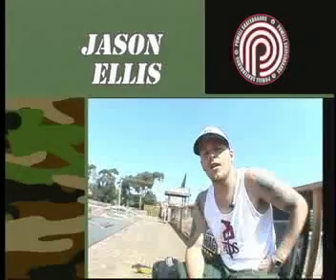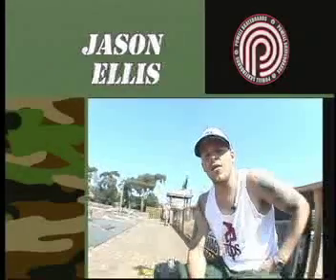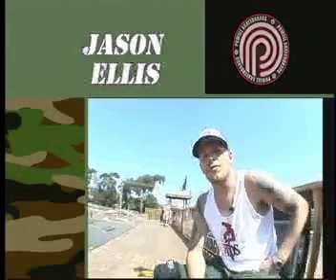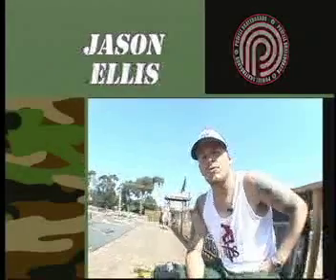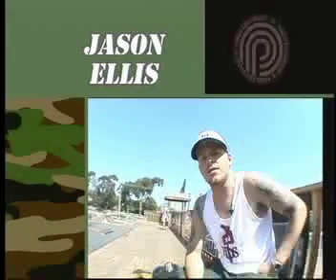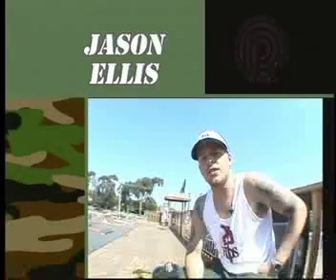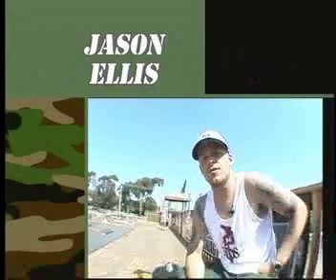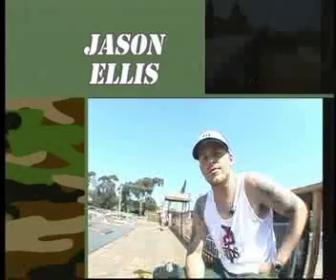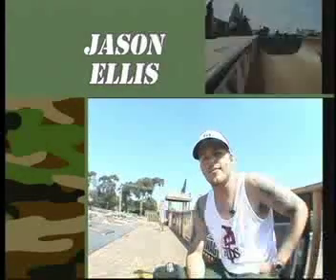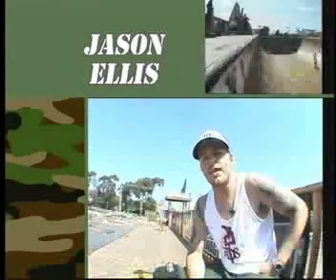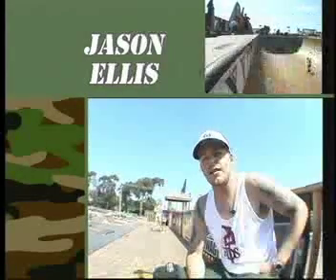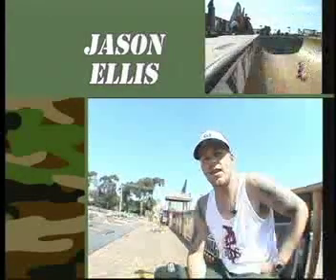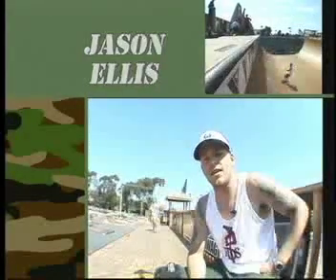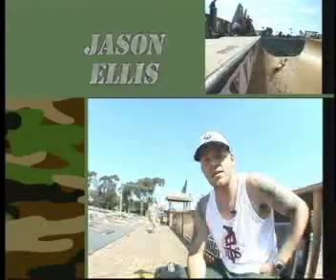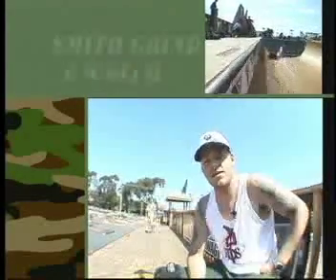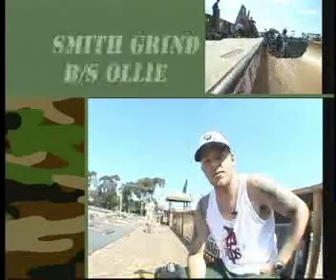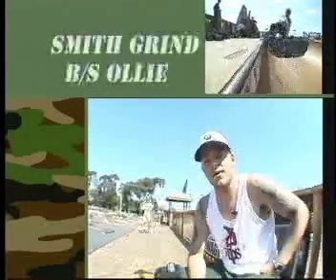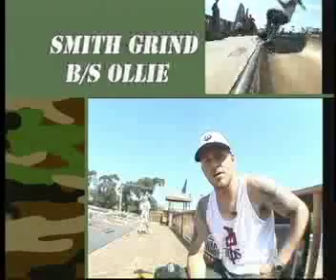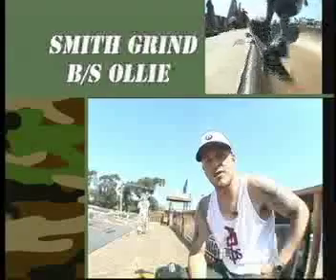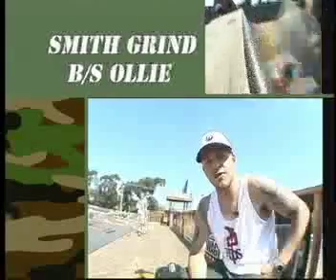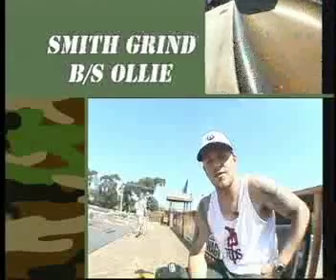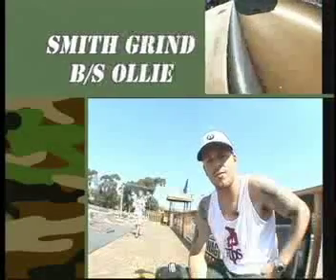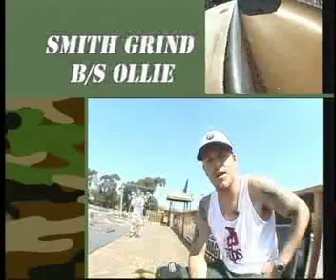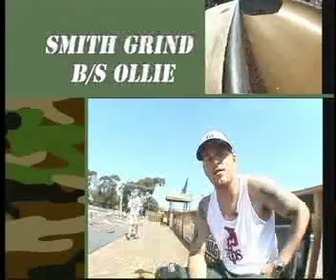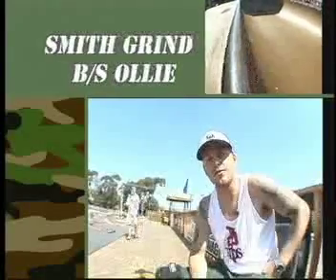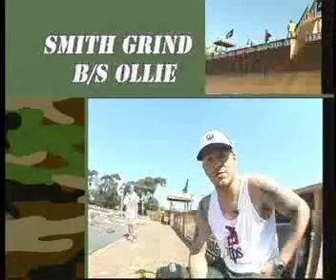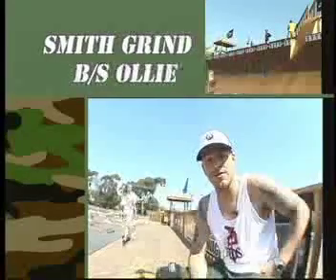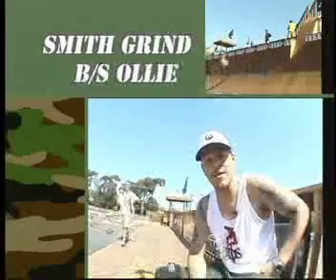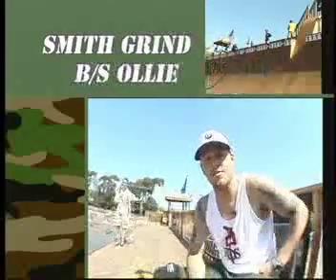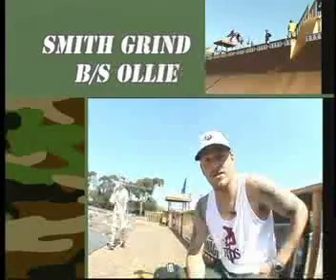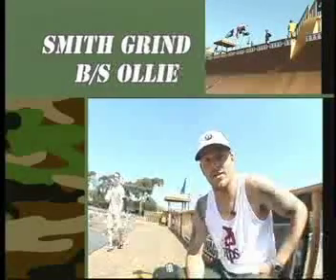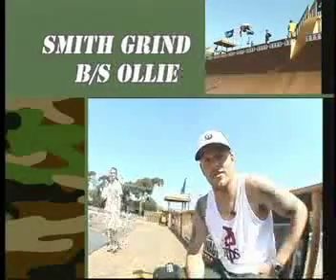Hello, I'm Jason Ellis and today I'm going to be talking to you about how to do a smith grind and a backside ollie.